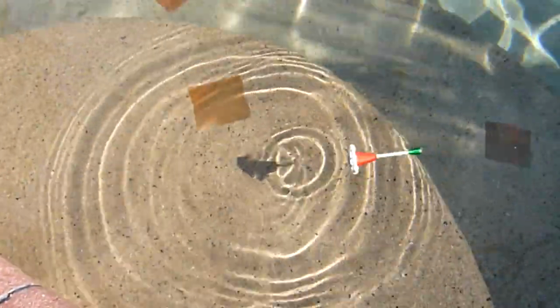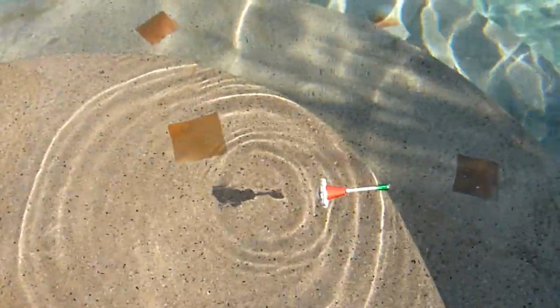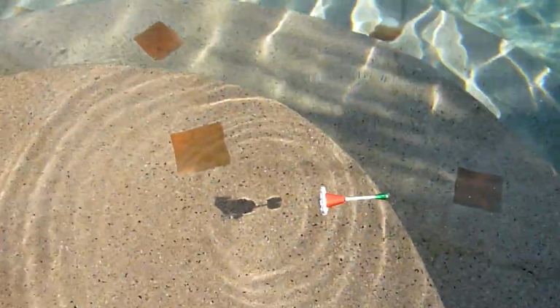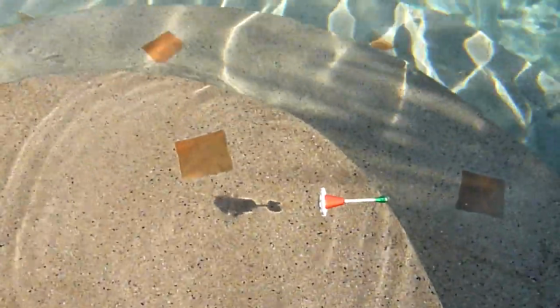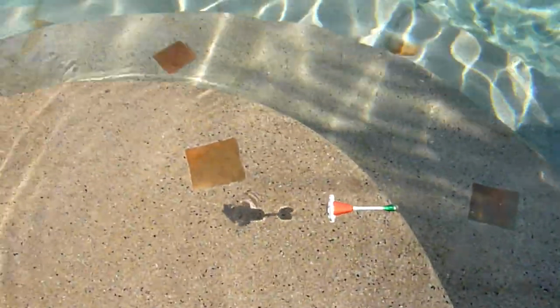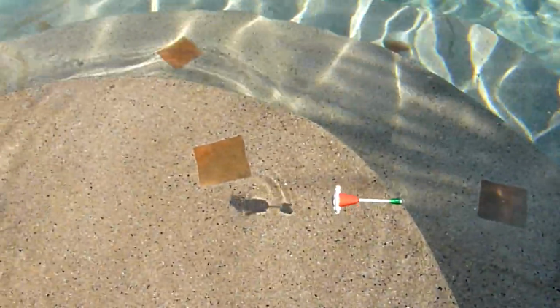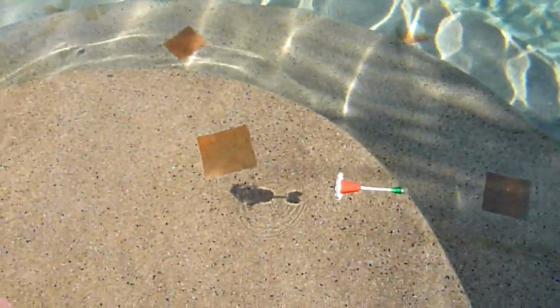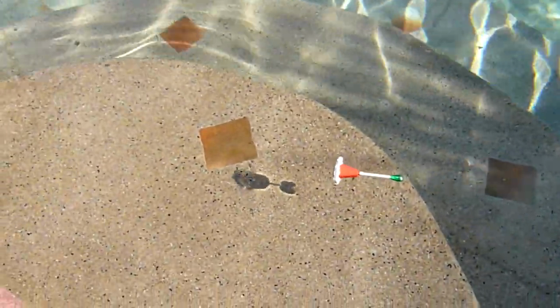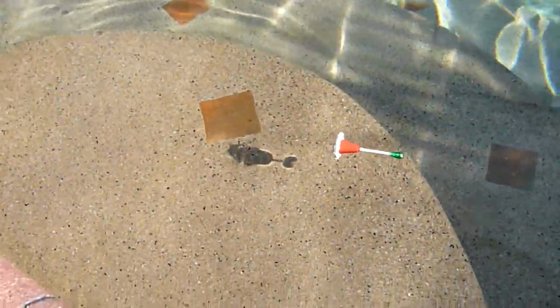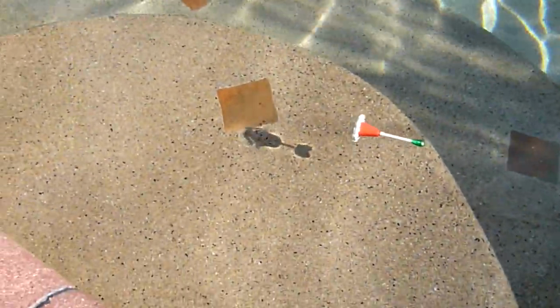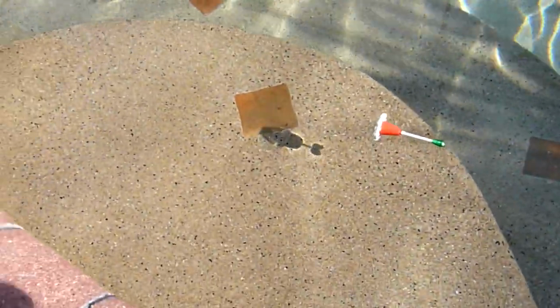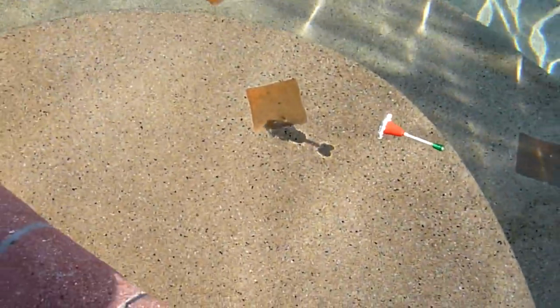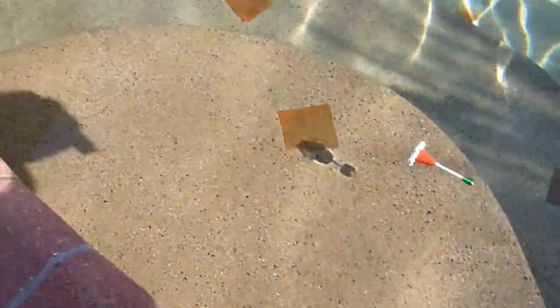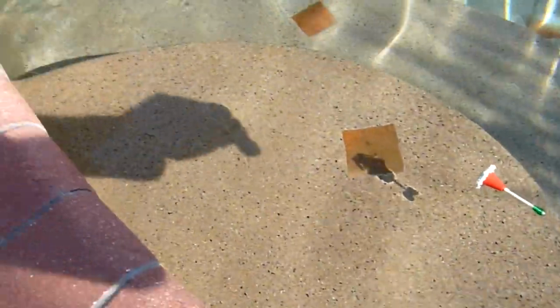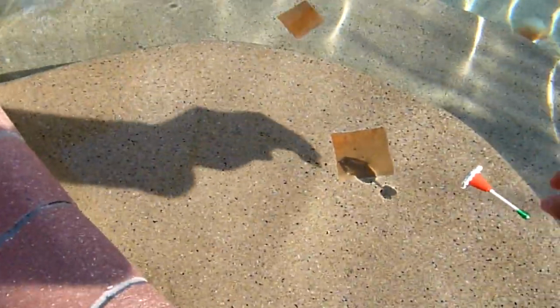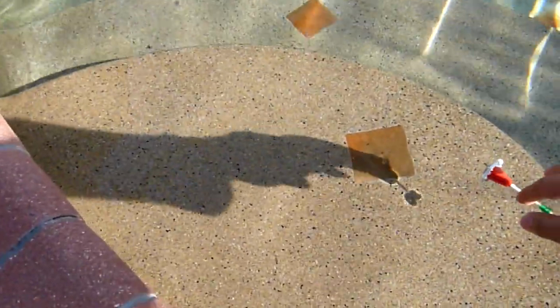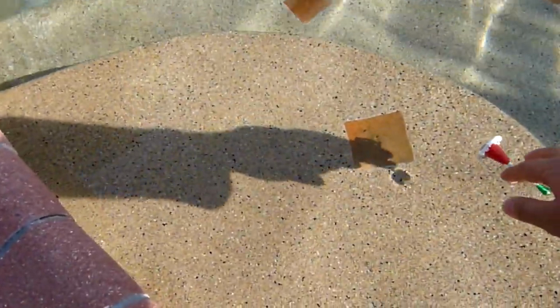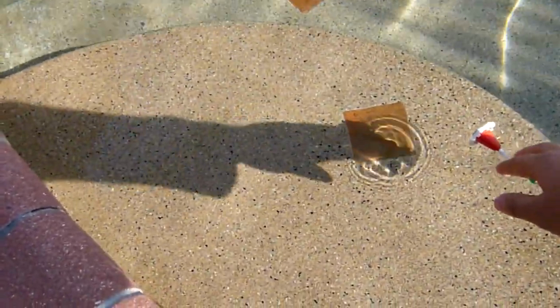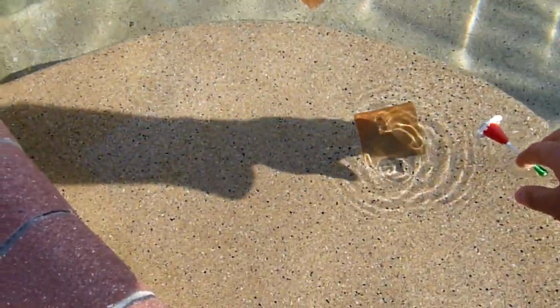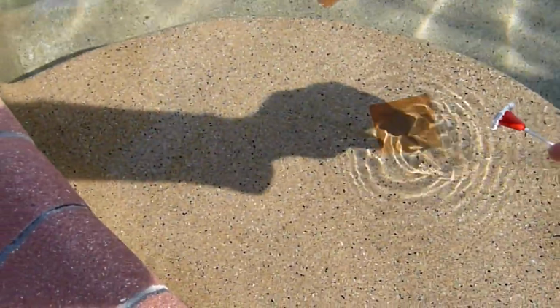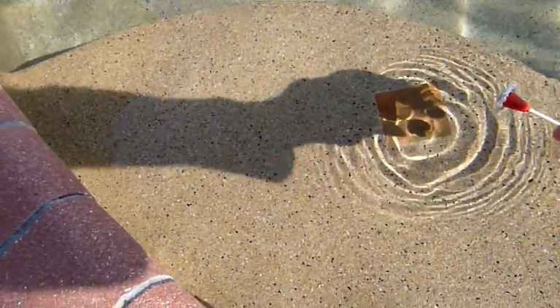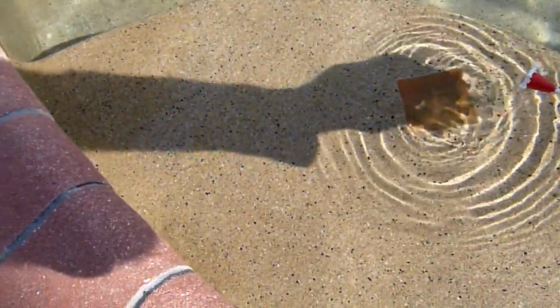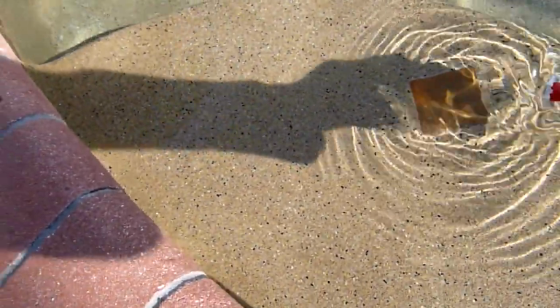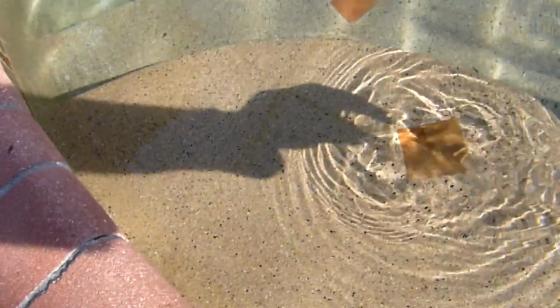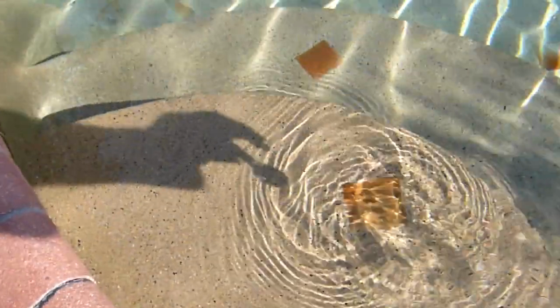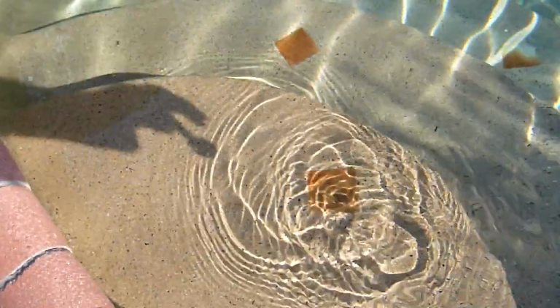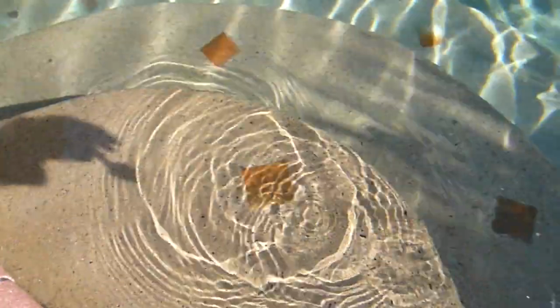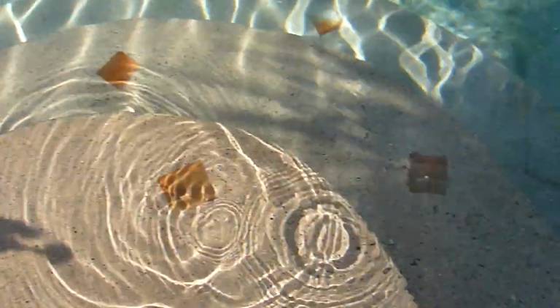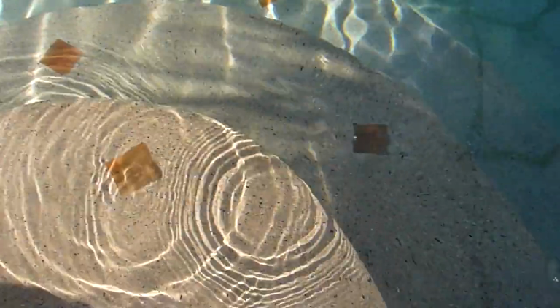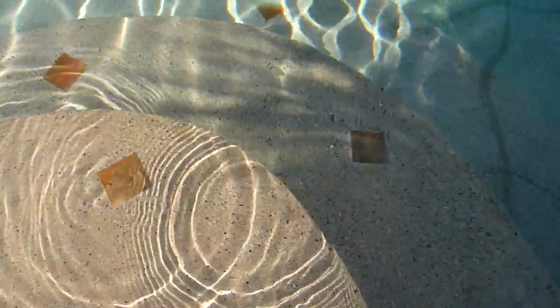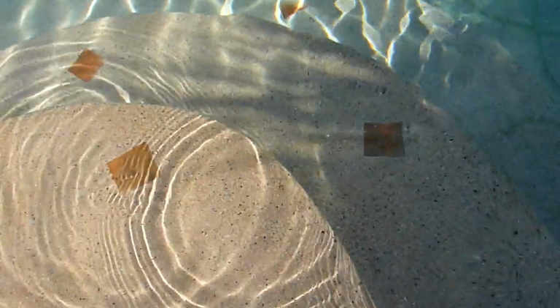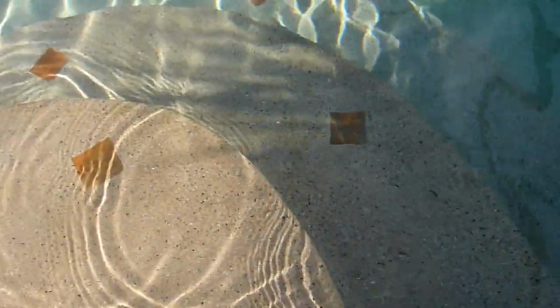And I was wrong — looks like this thing can't float. Oh well, but that really doesn't matter too much.